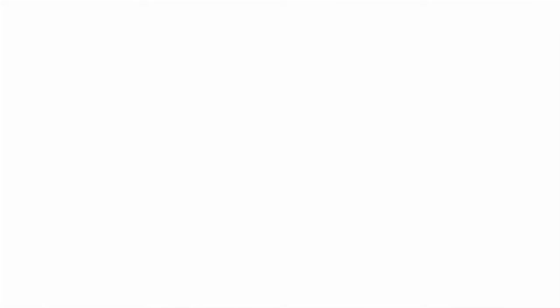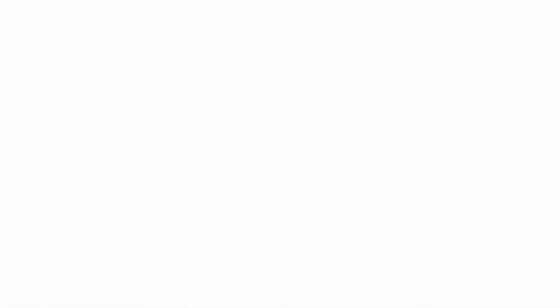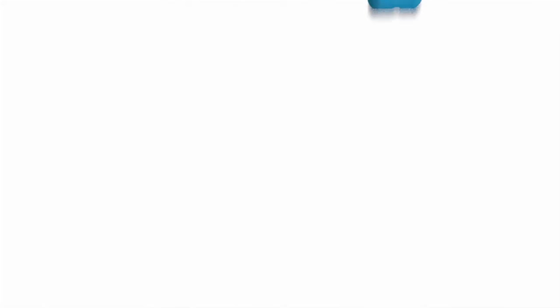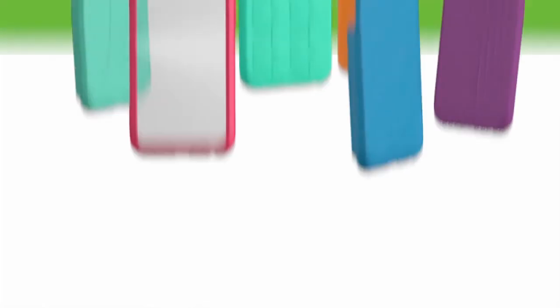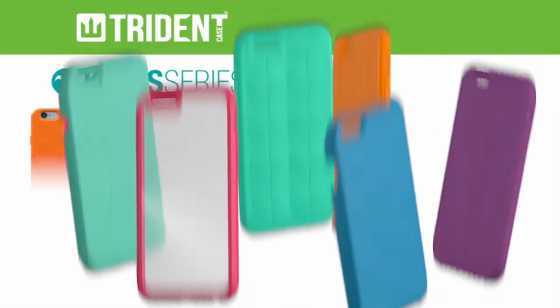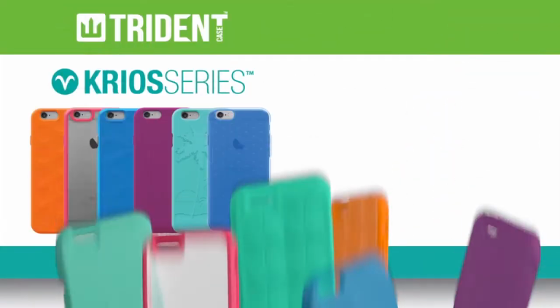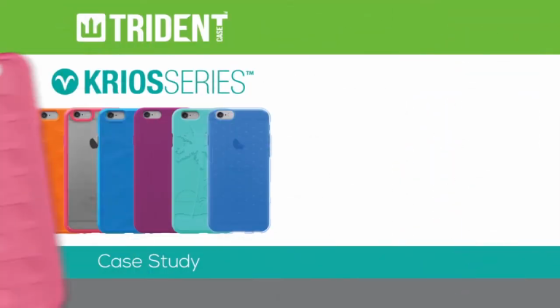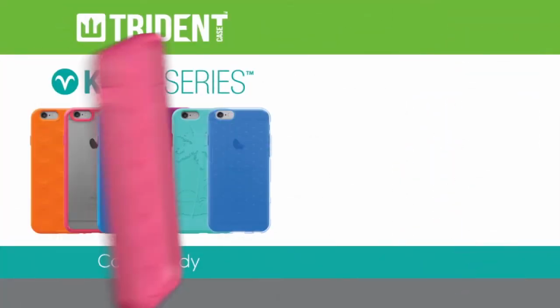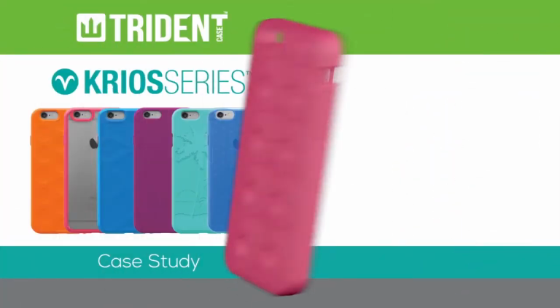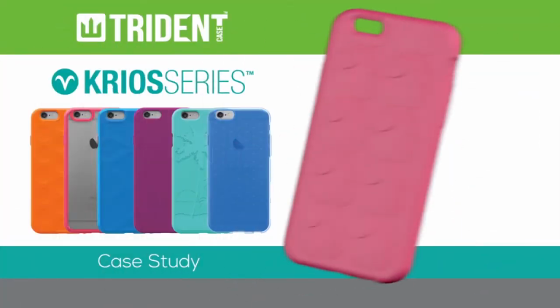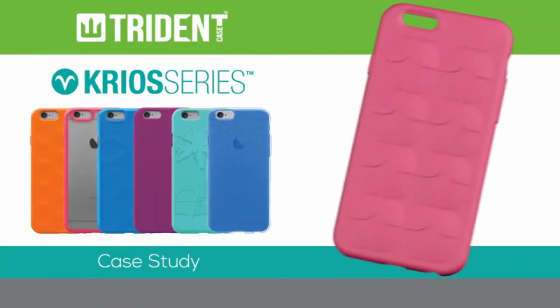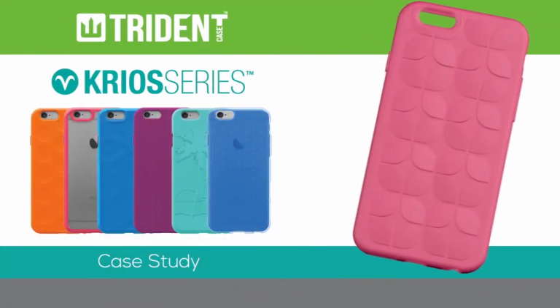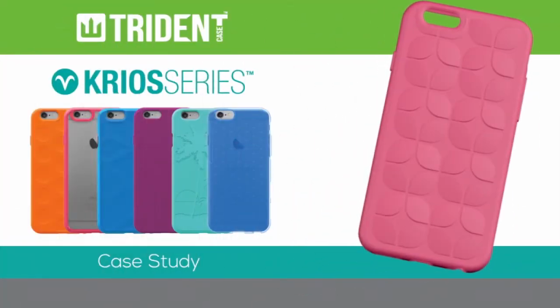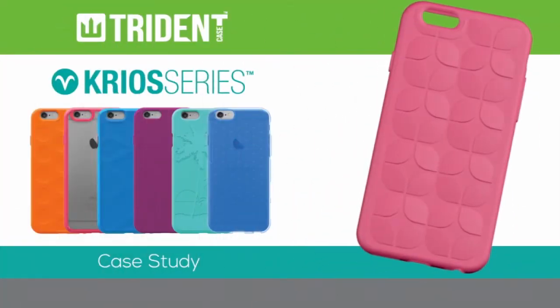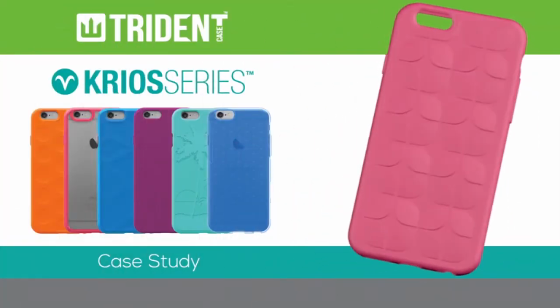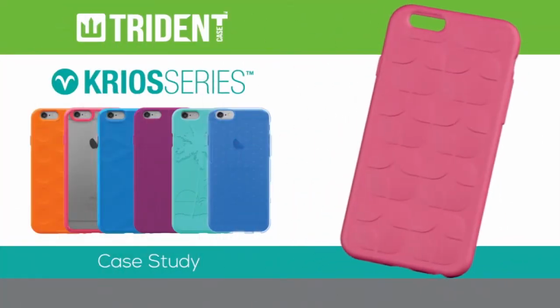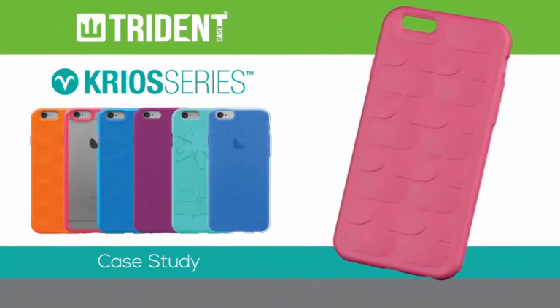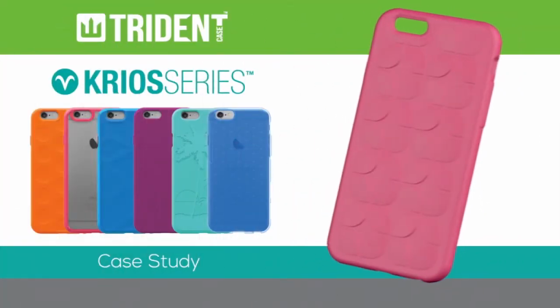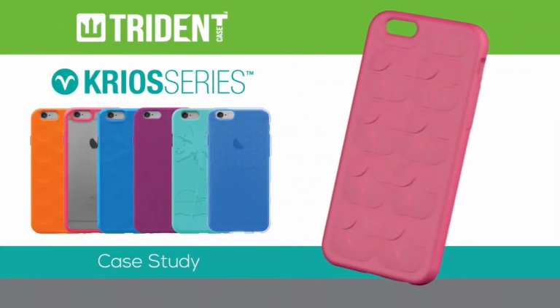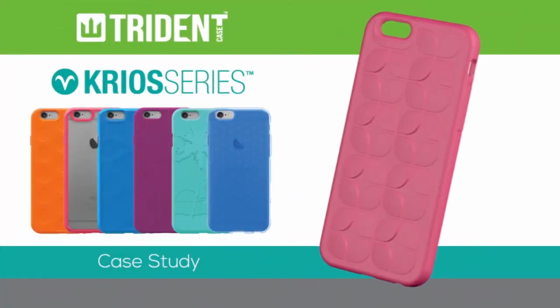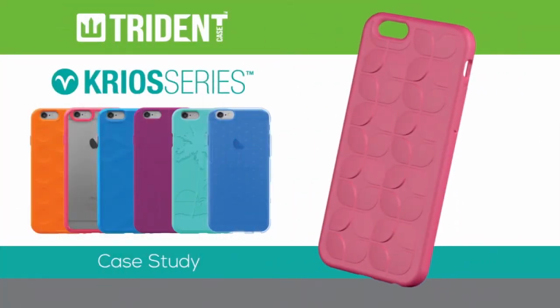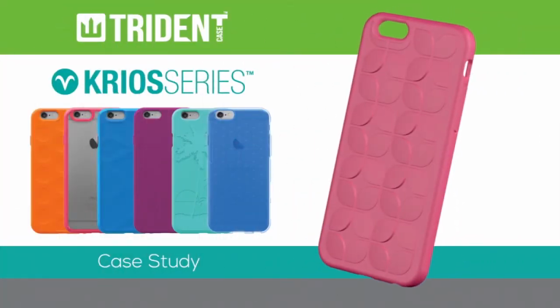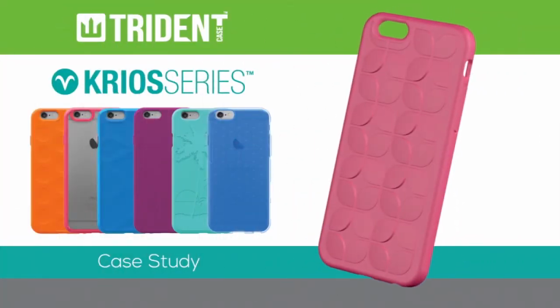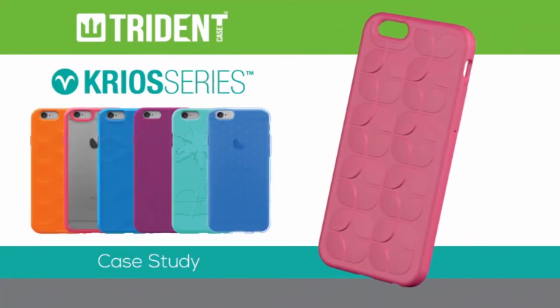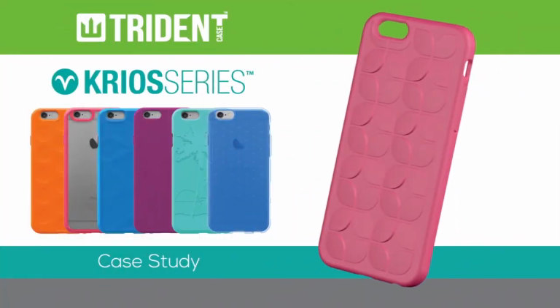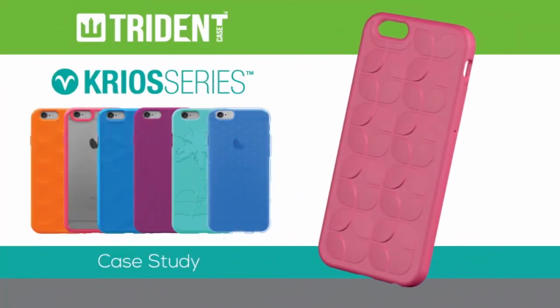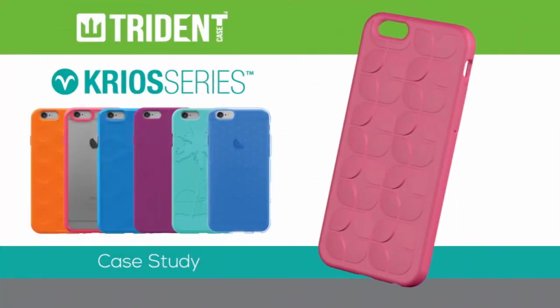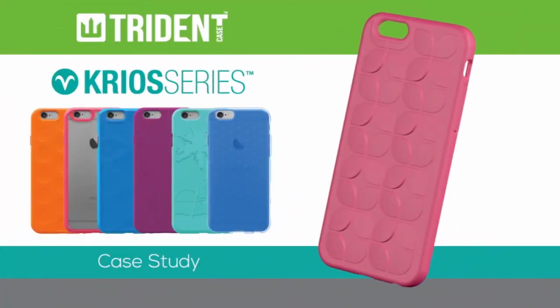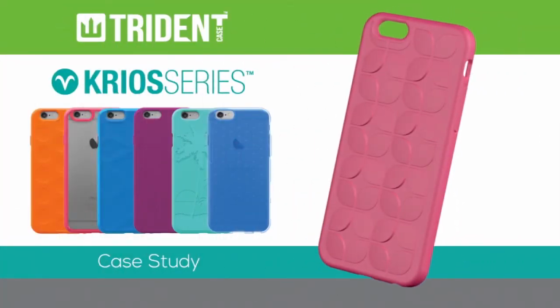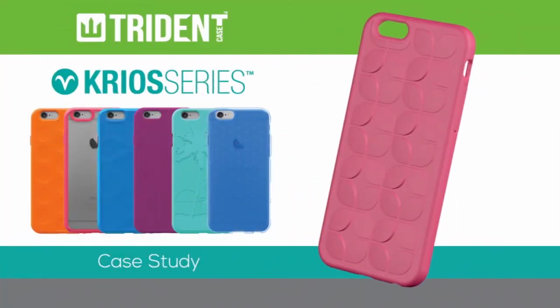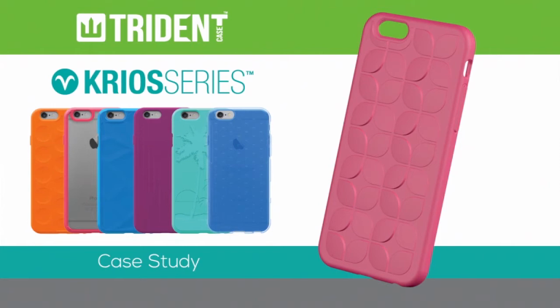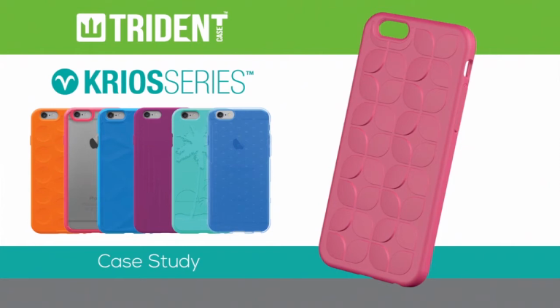Trident Case Creo Series Case Study. Low cost, high style, and protection against casual drops.